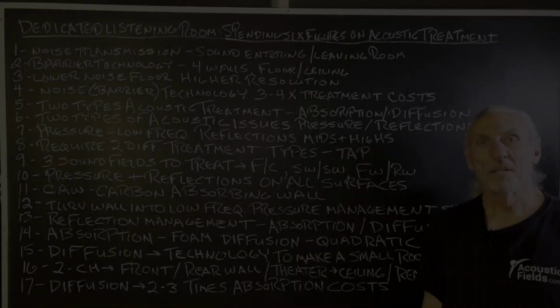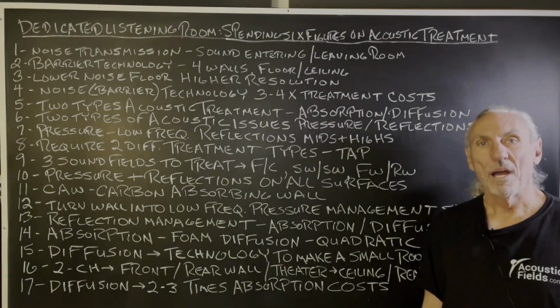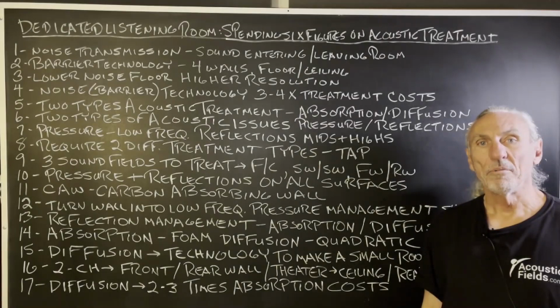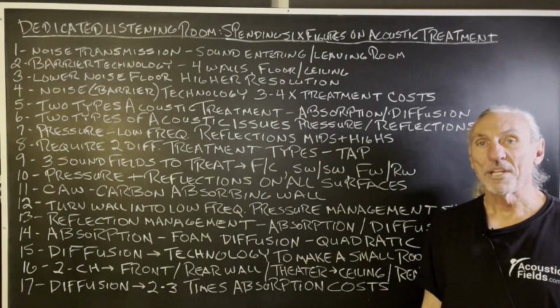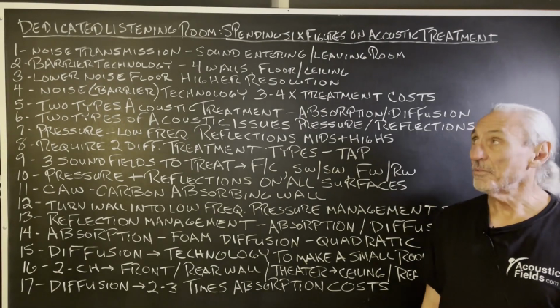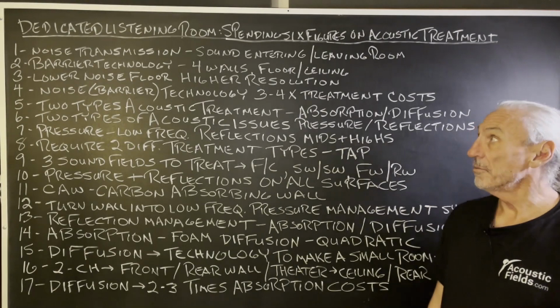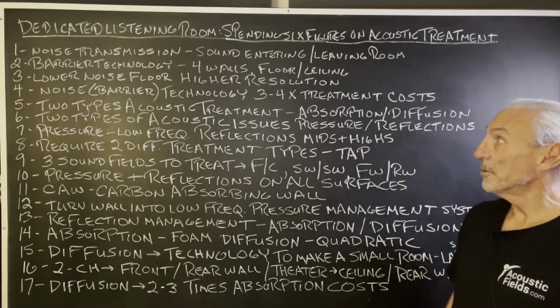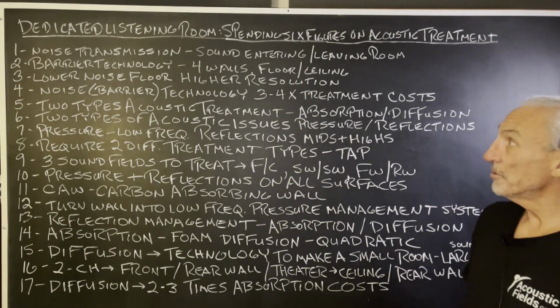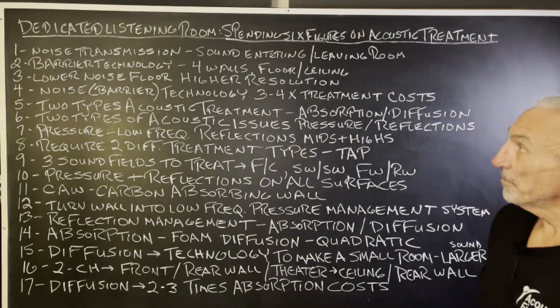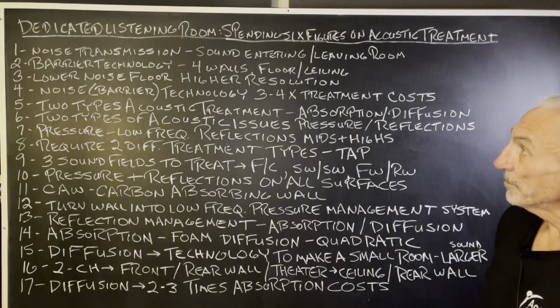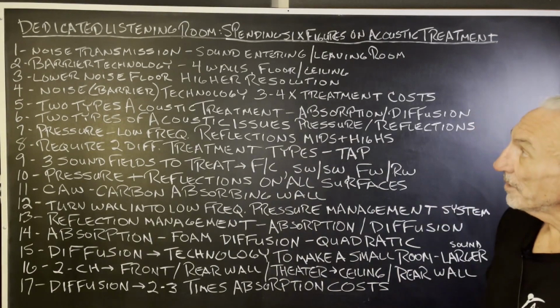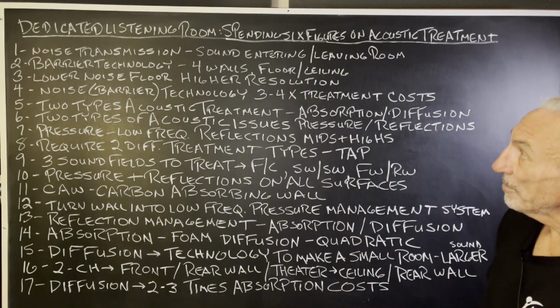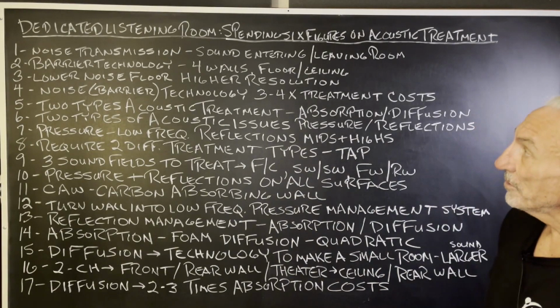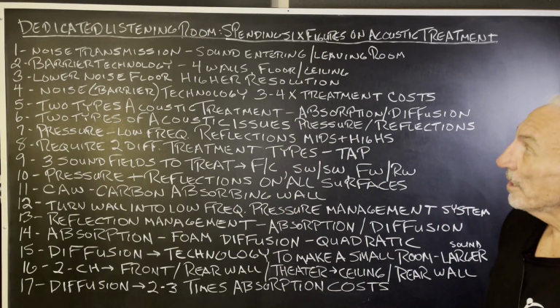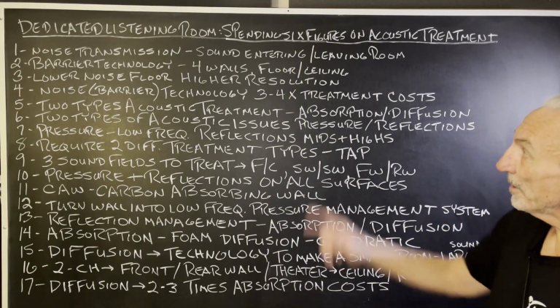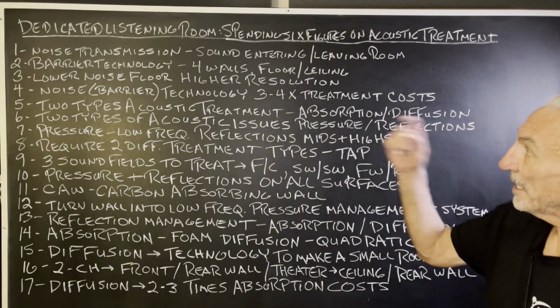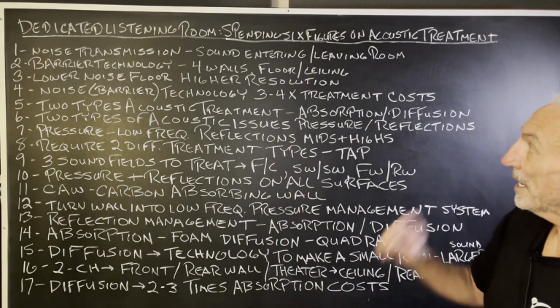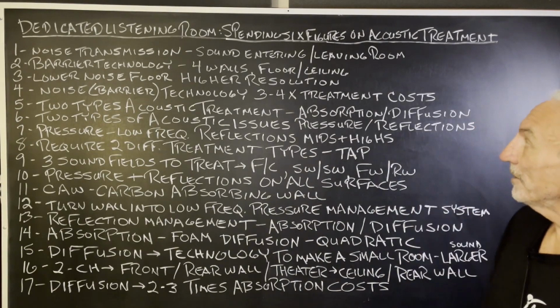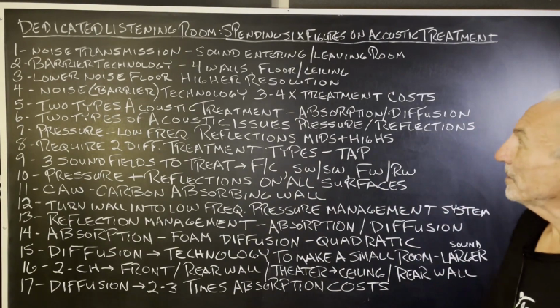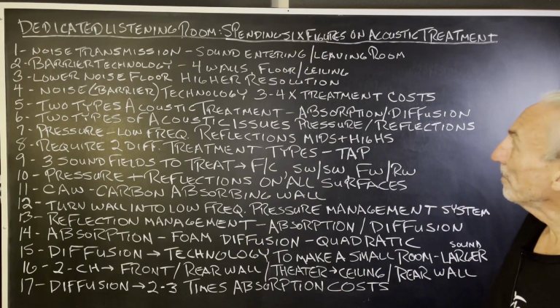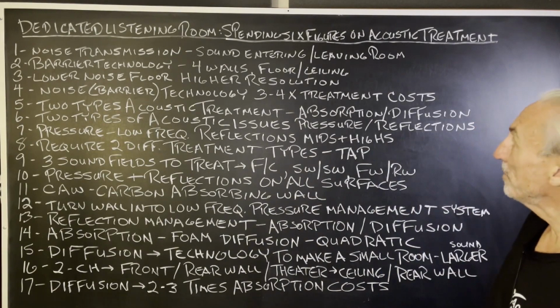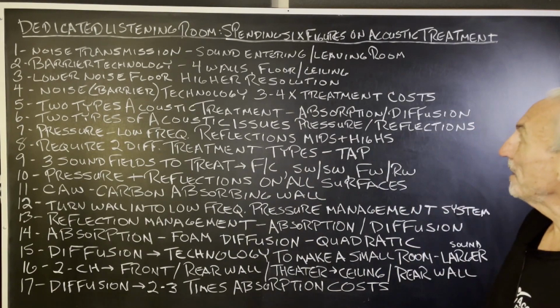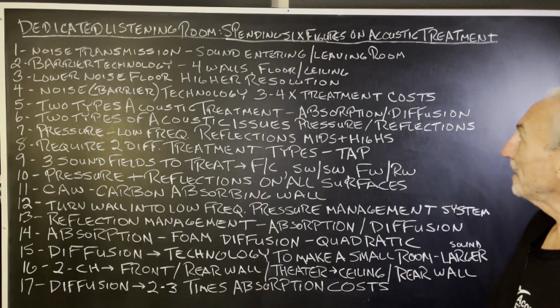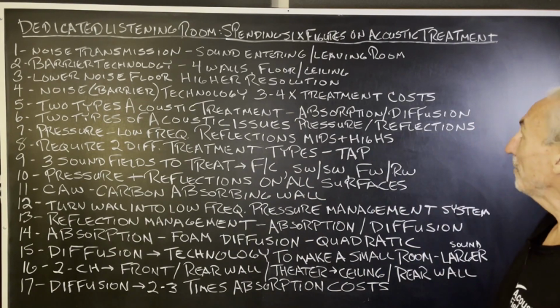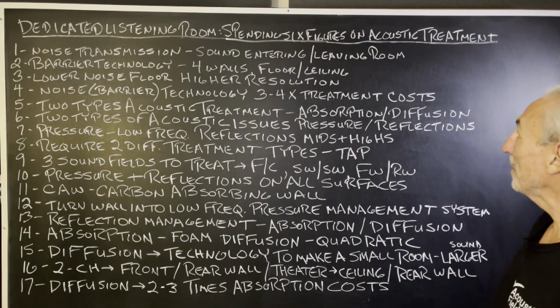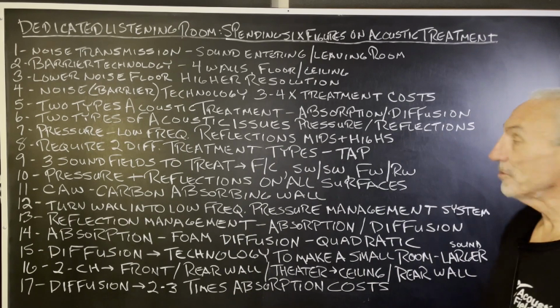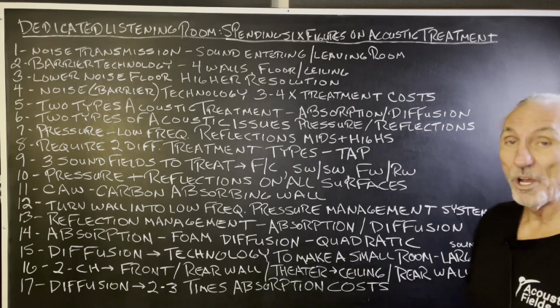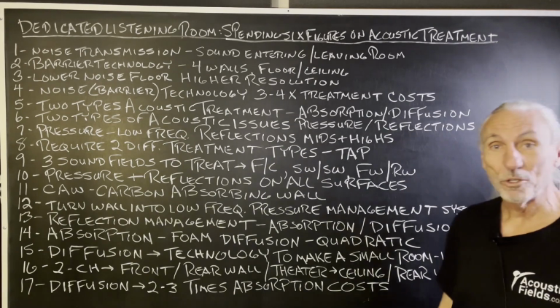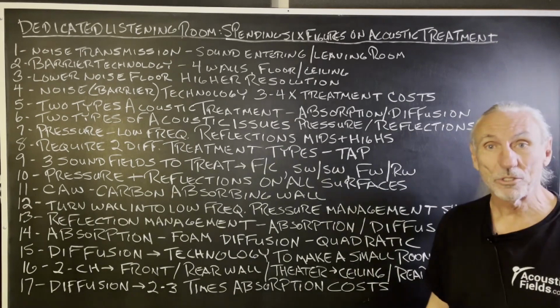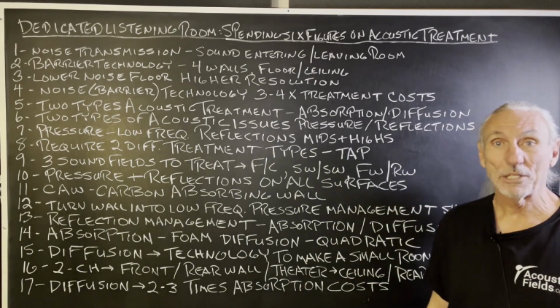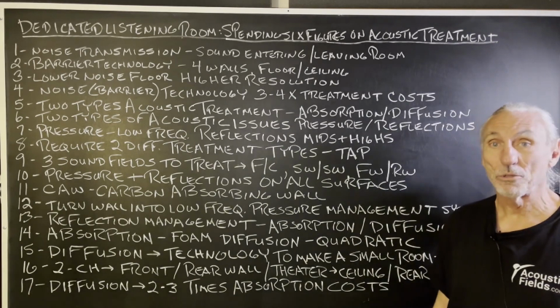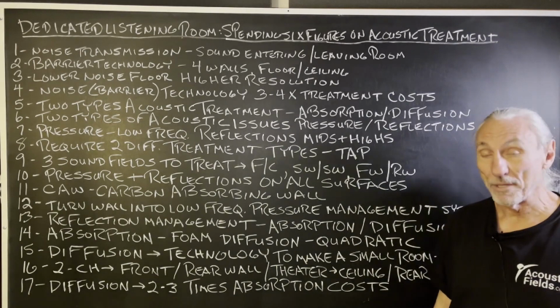Hi everyone, Dennis Foley from Acoustic Fields. Today we're going to talk about a dedicated listening room spending six figures on acoustic treatment.